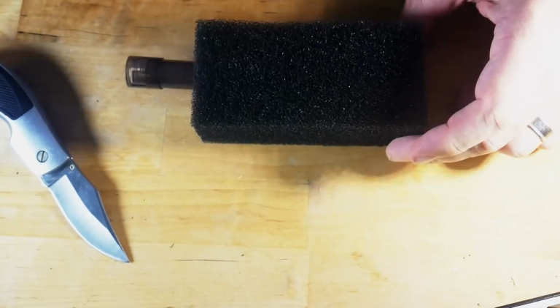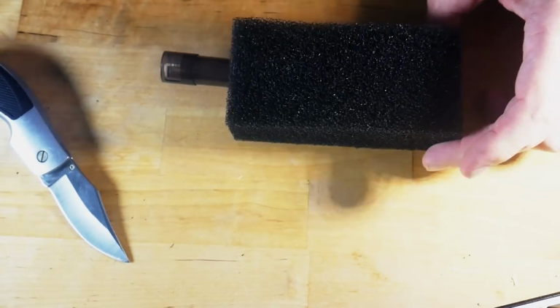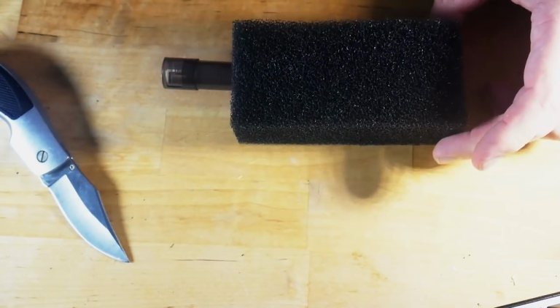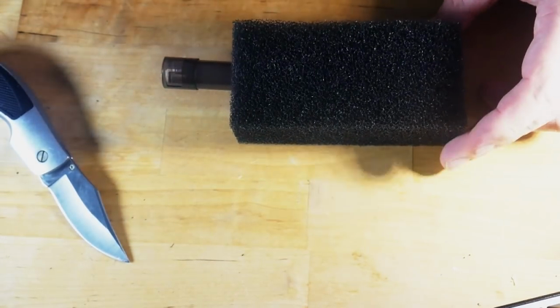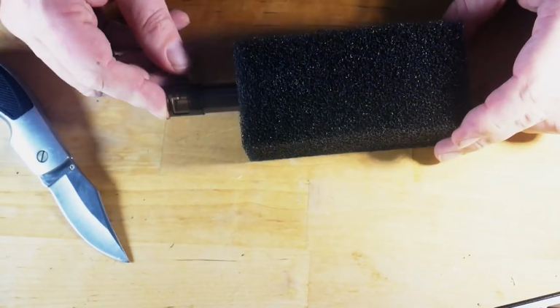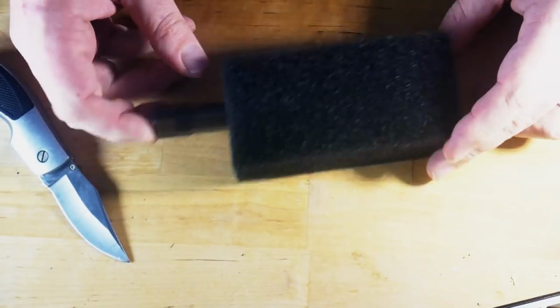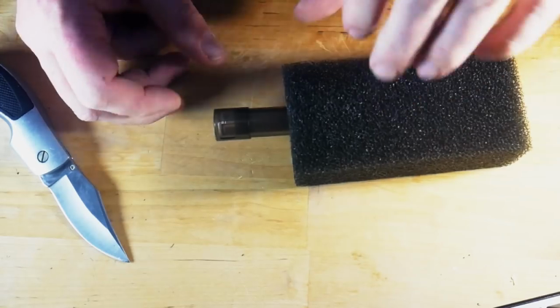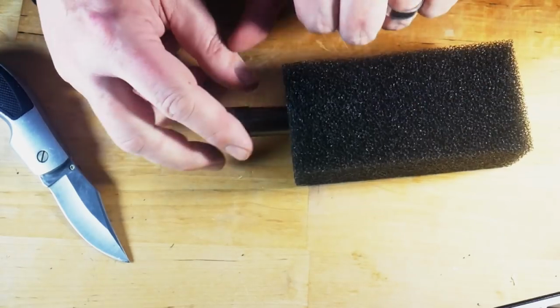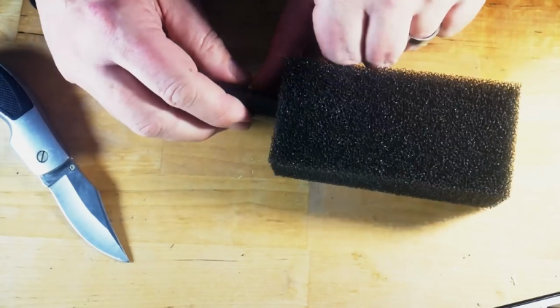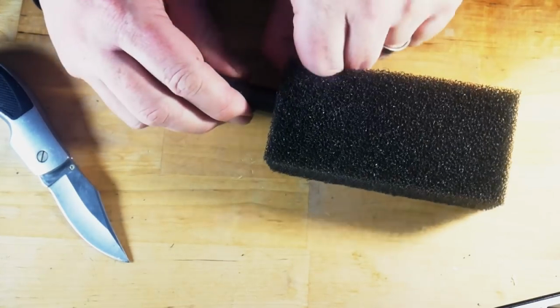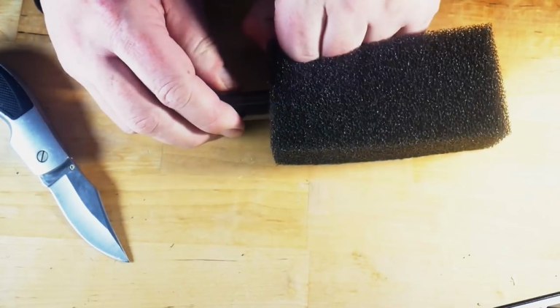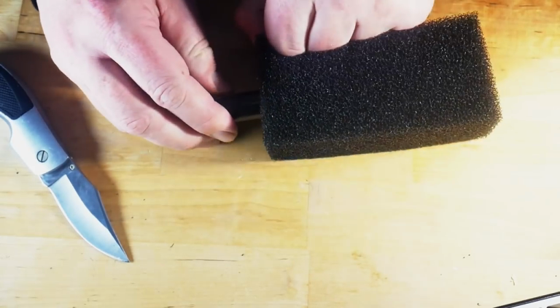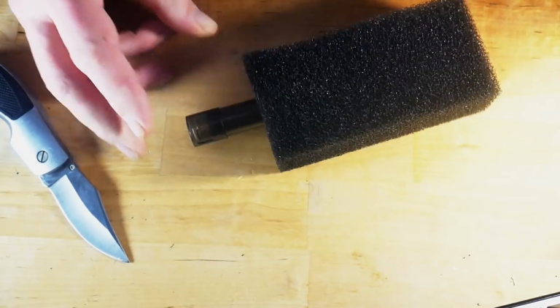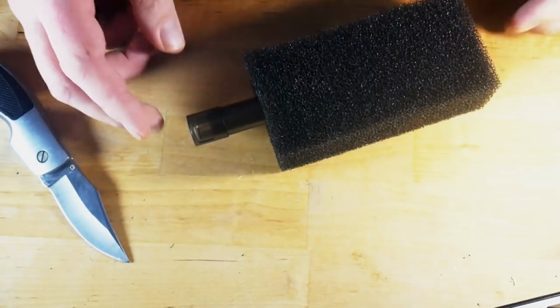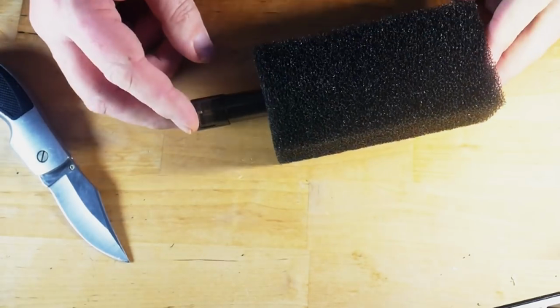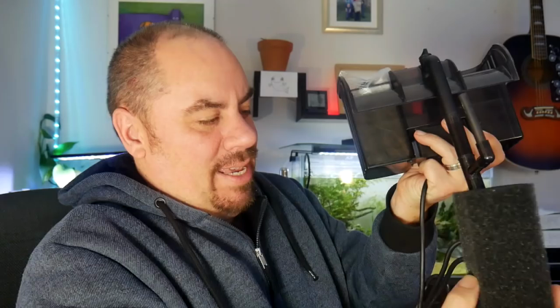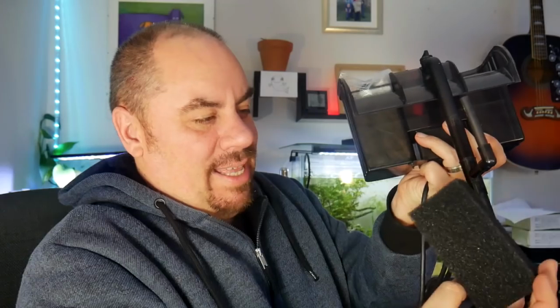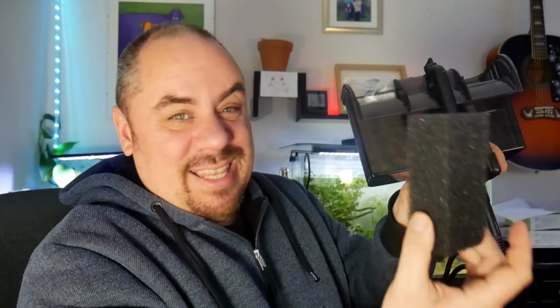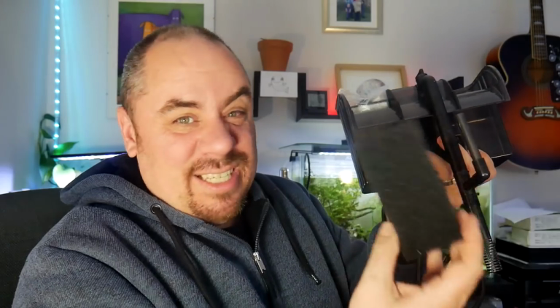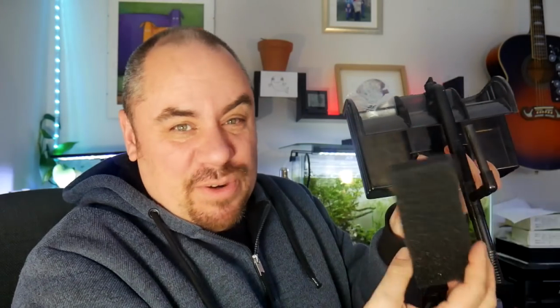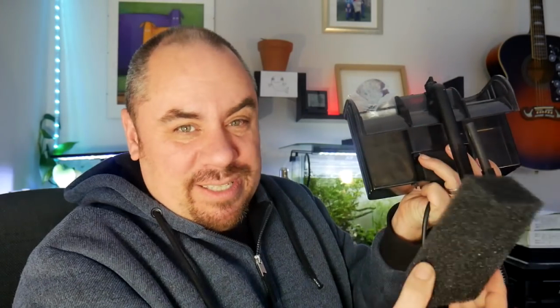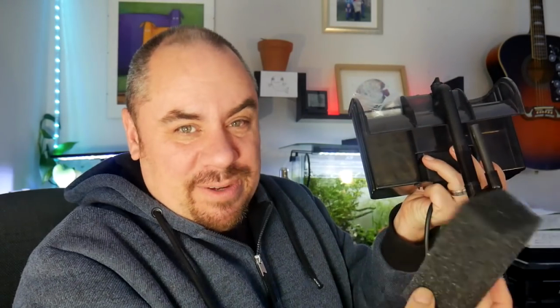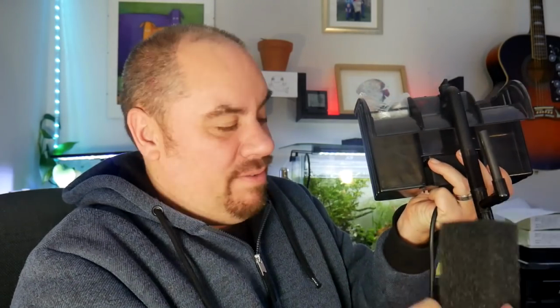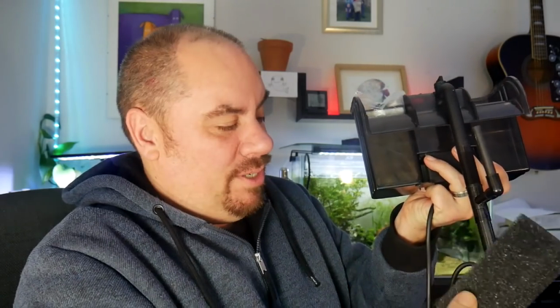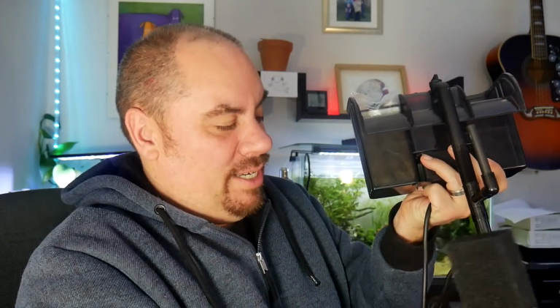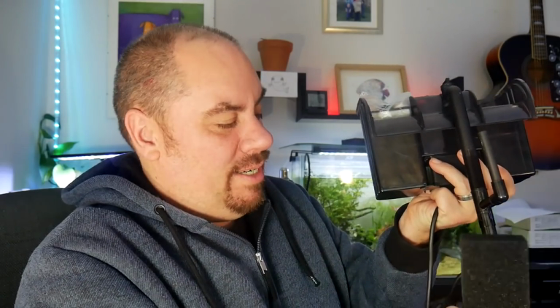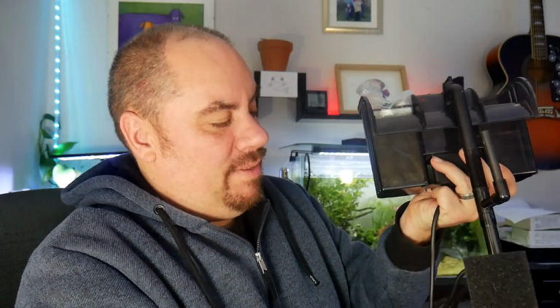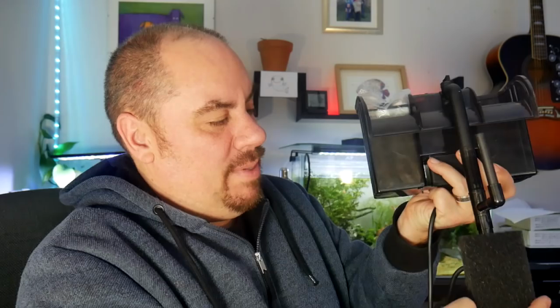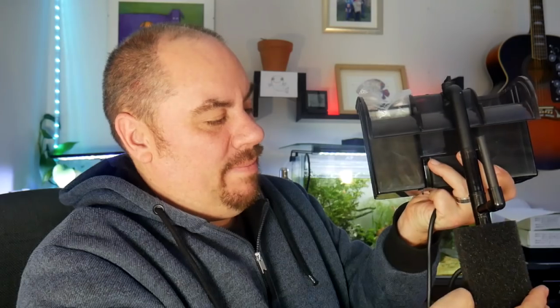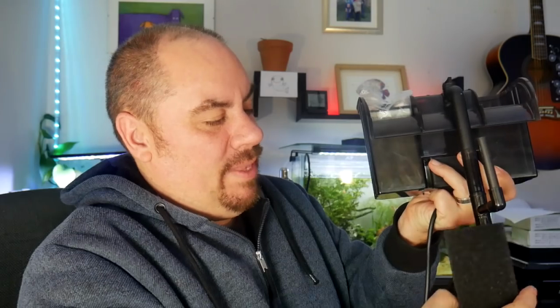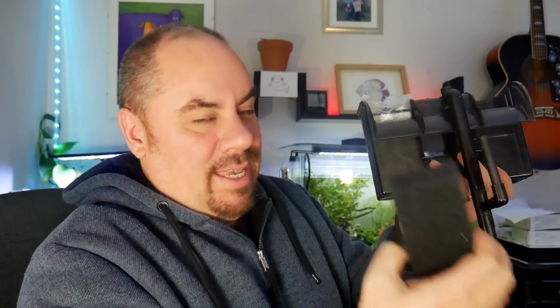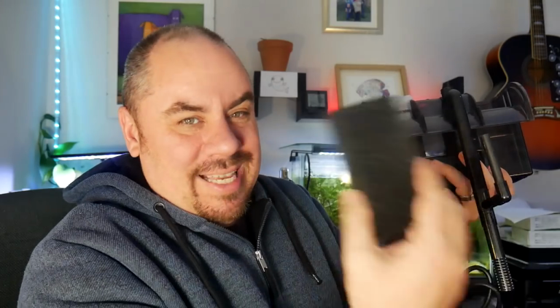All we do is take the end that has all these grooves cut in it, and poke it down until the grooves are covered by the sponge, then pull it back up again. Done - one filter intake pimped.